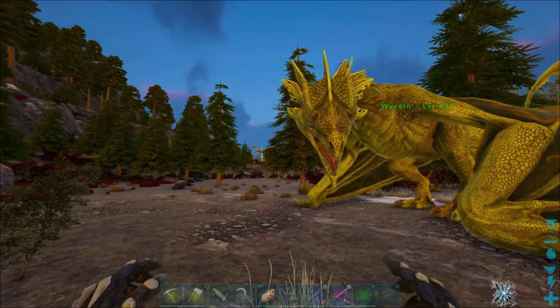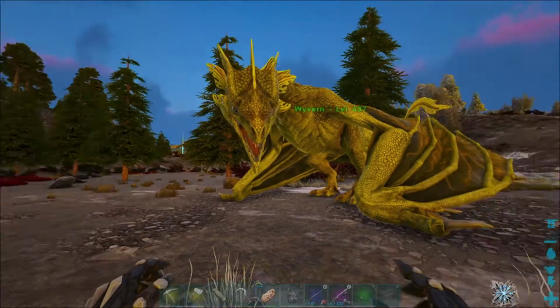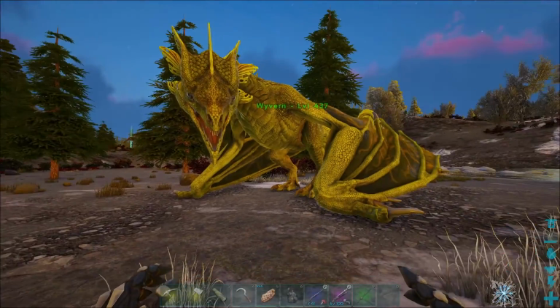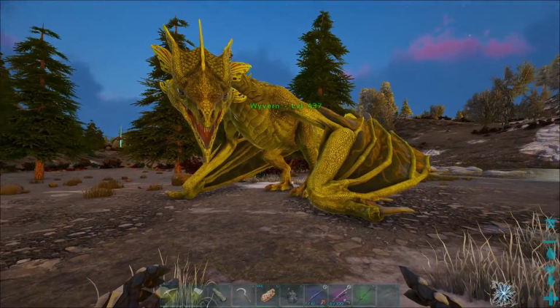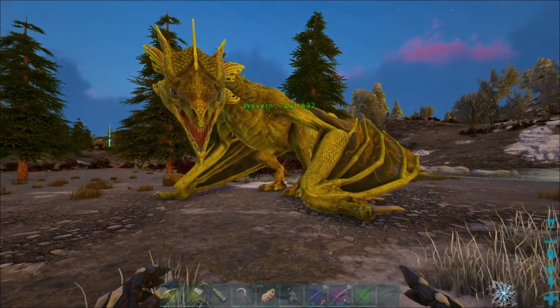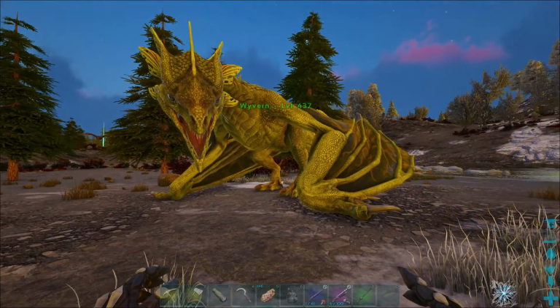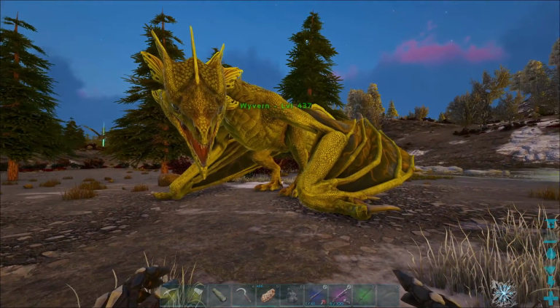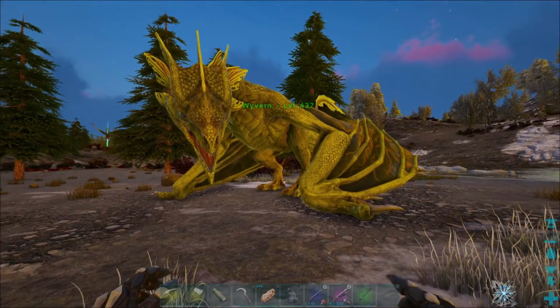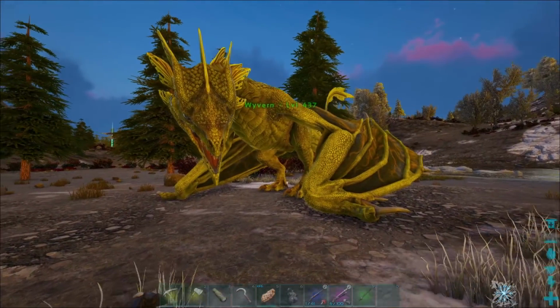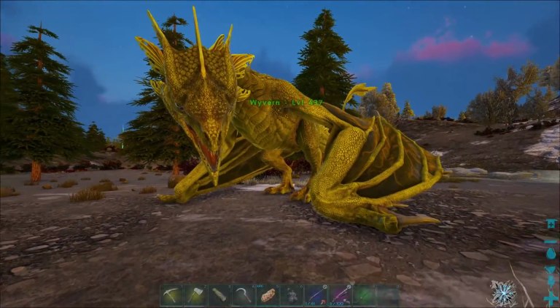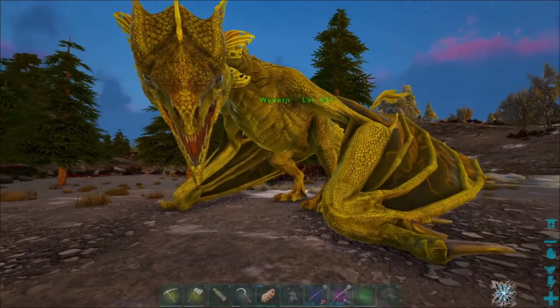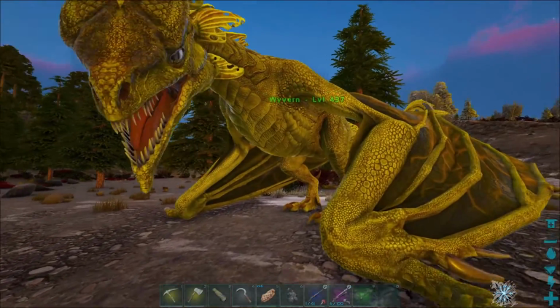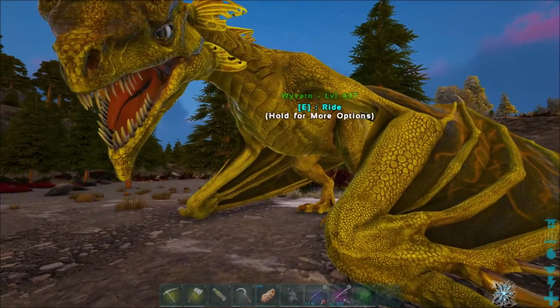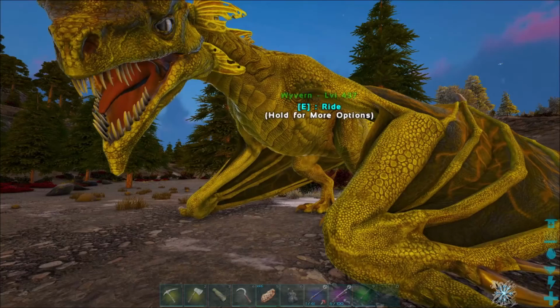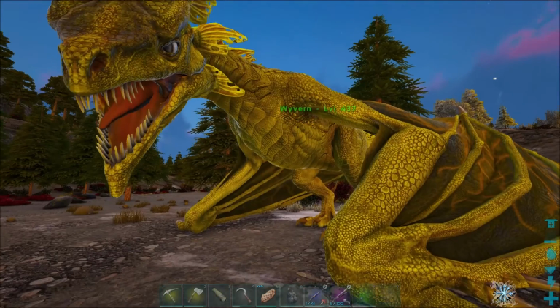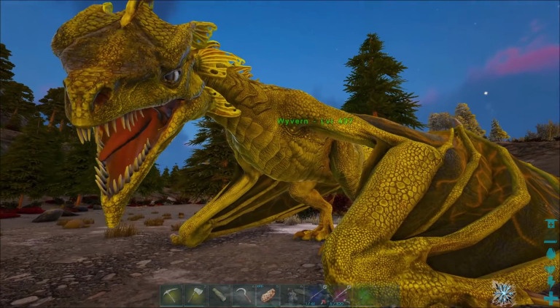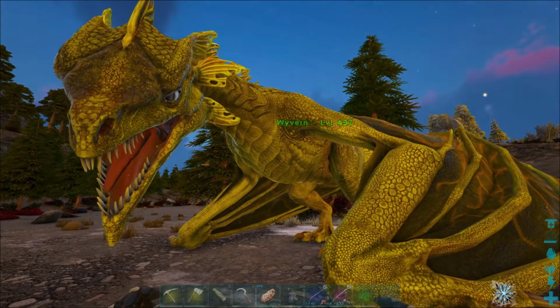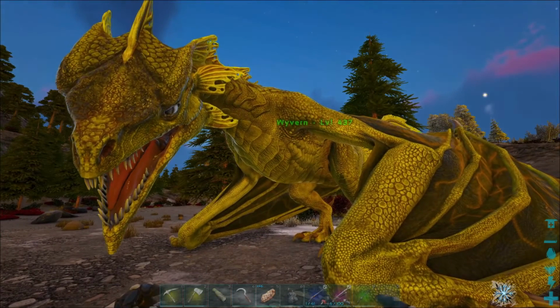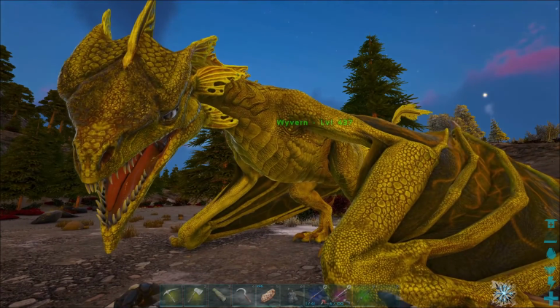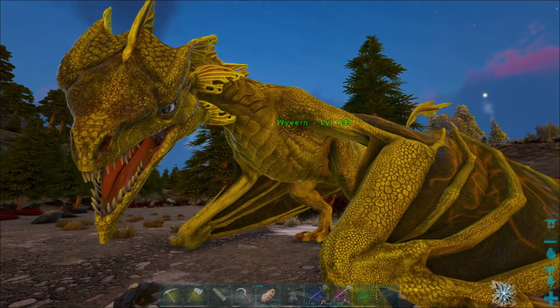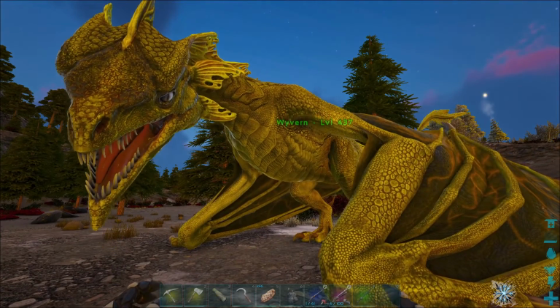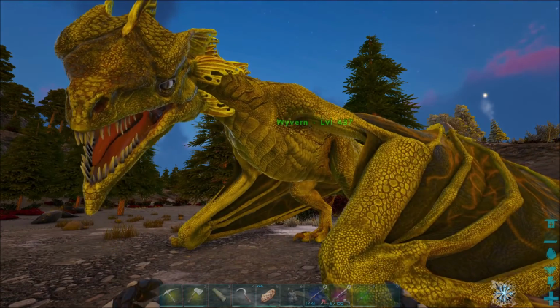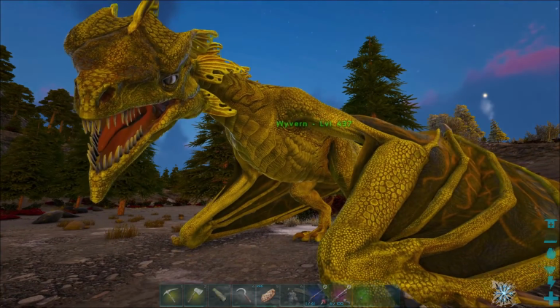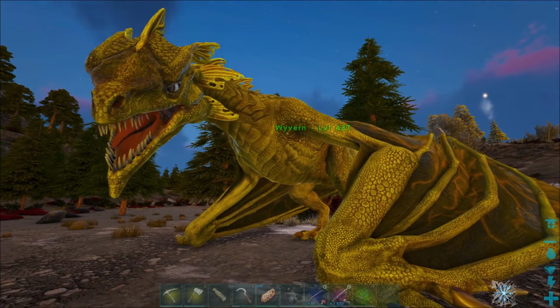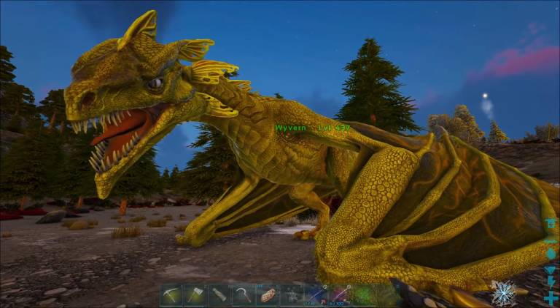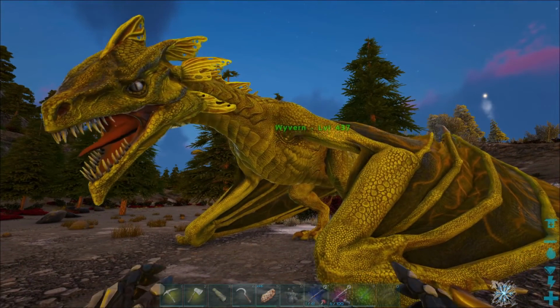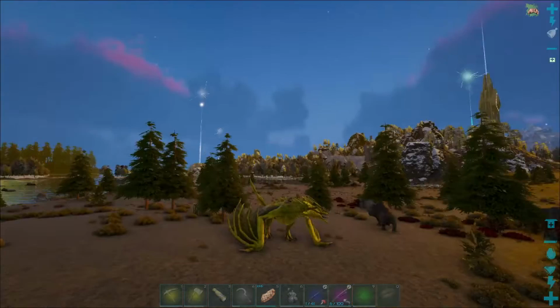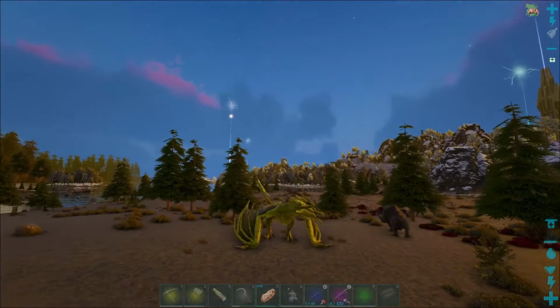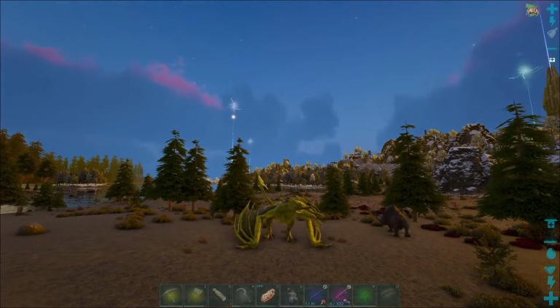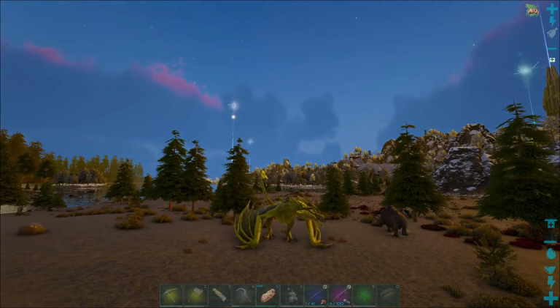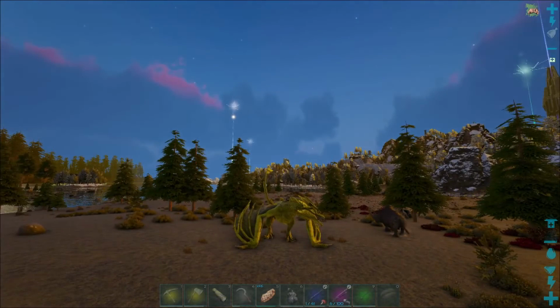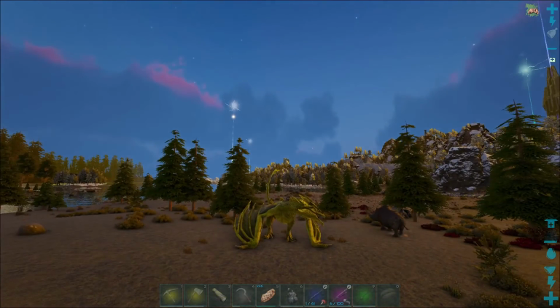Hello everybody and welcome to Dino Lovers Play Arc. Today we're doing a creature spotlight on the wyvern.